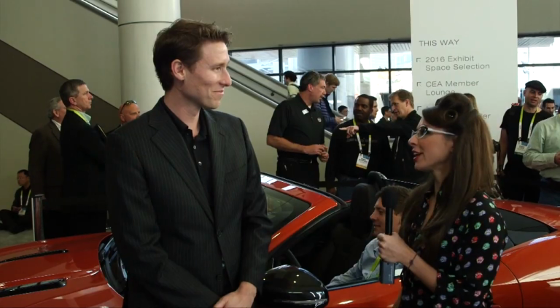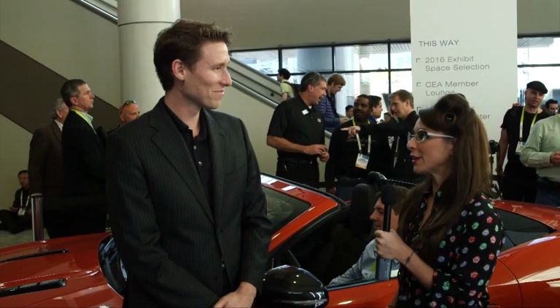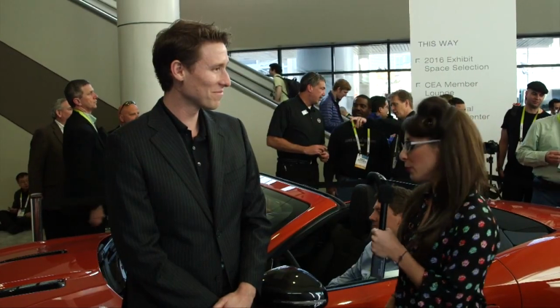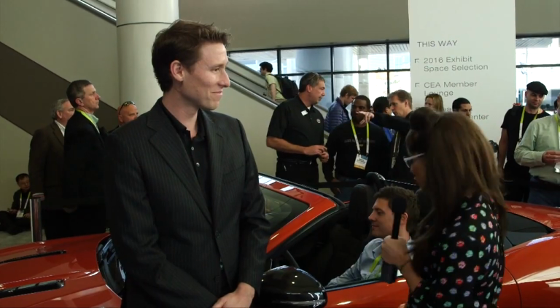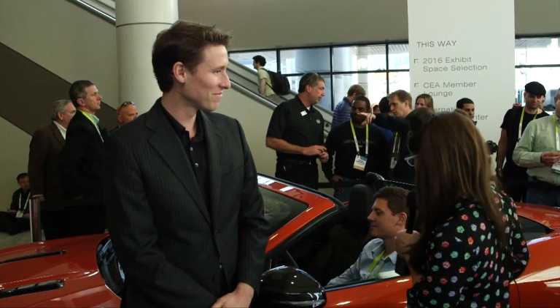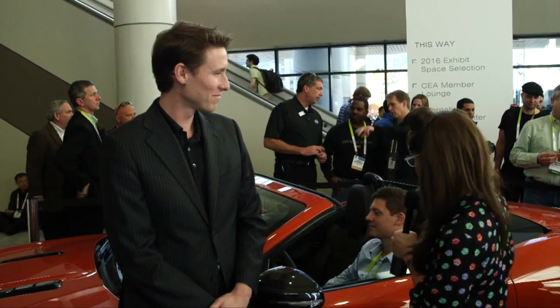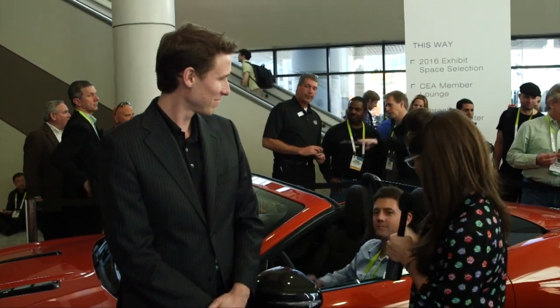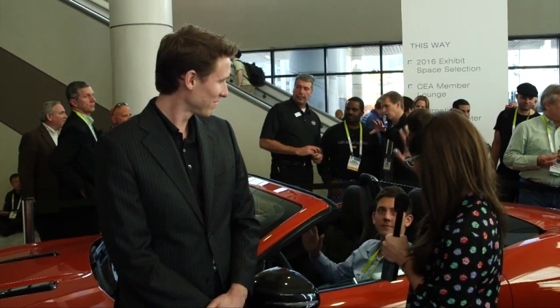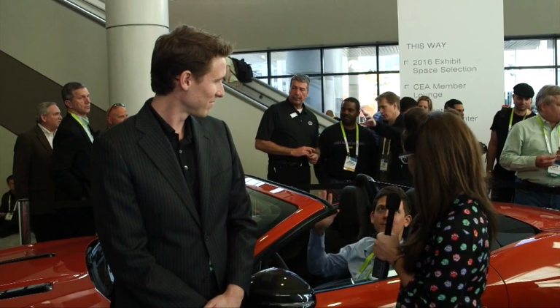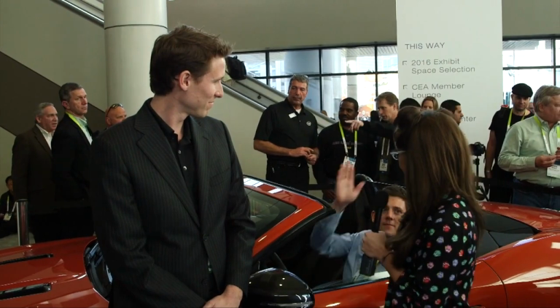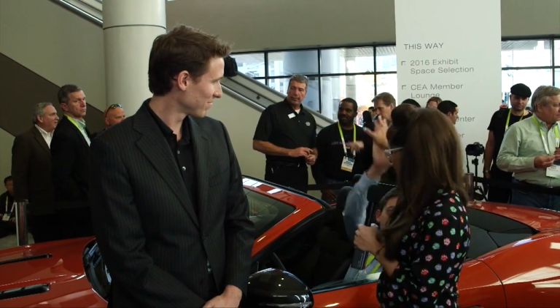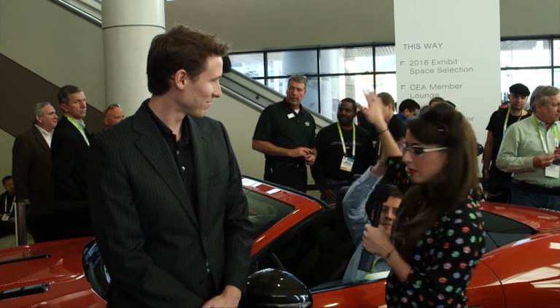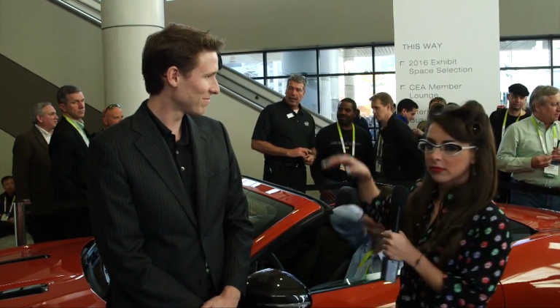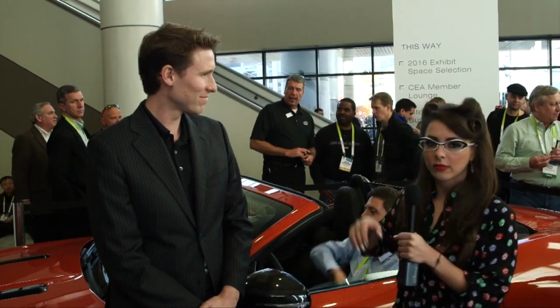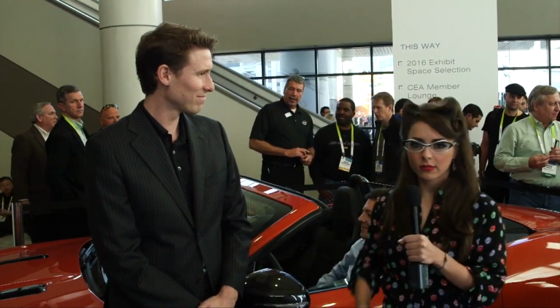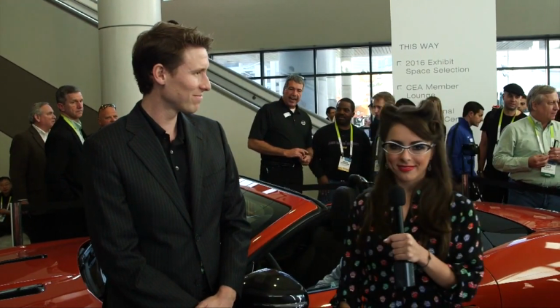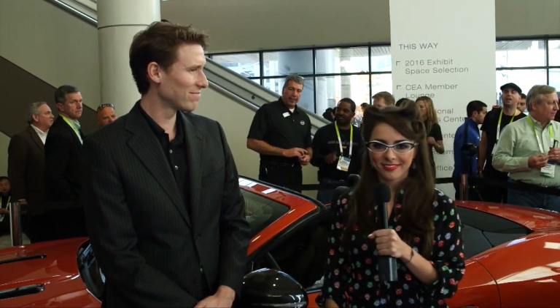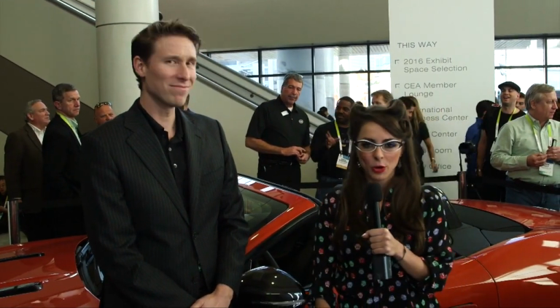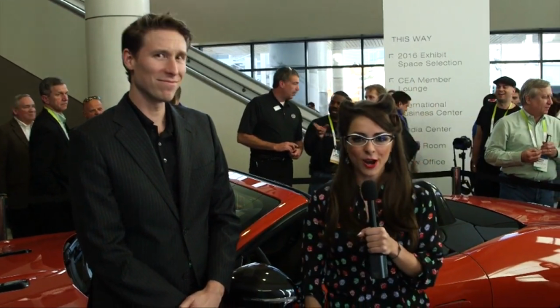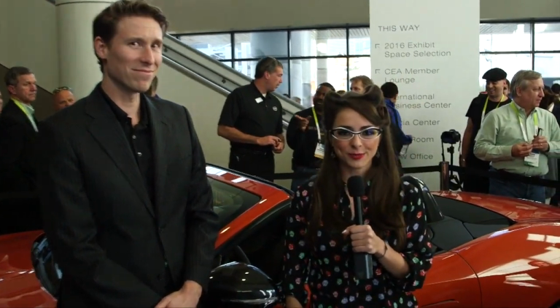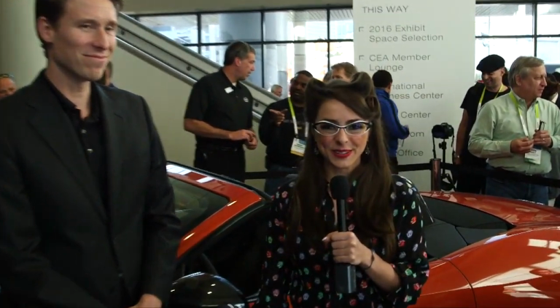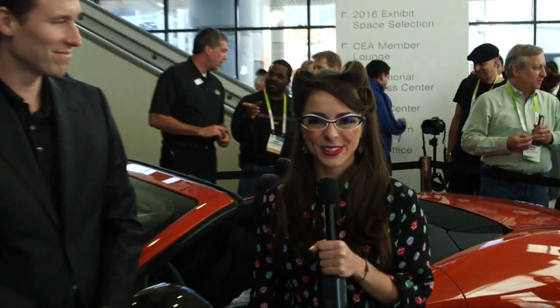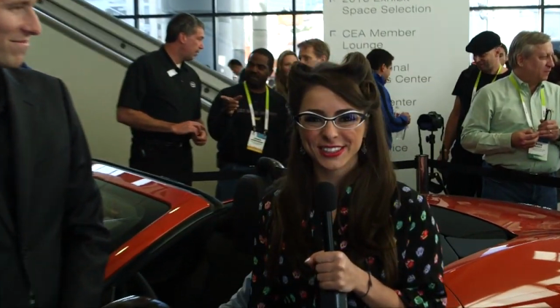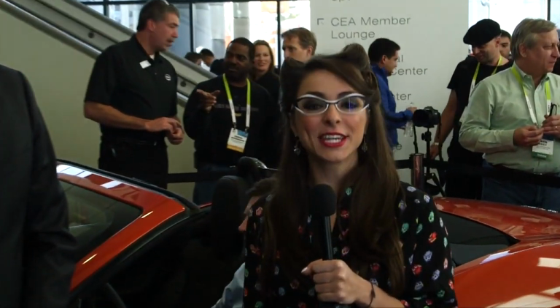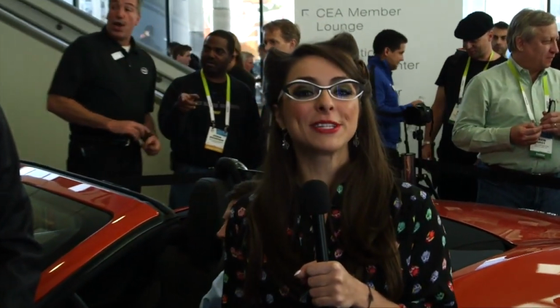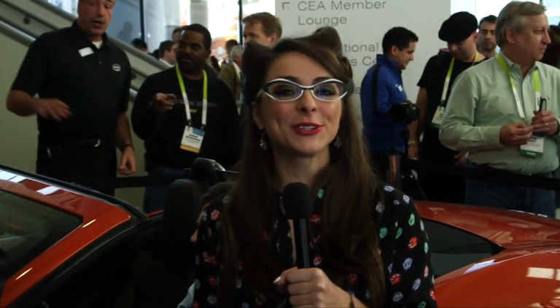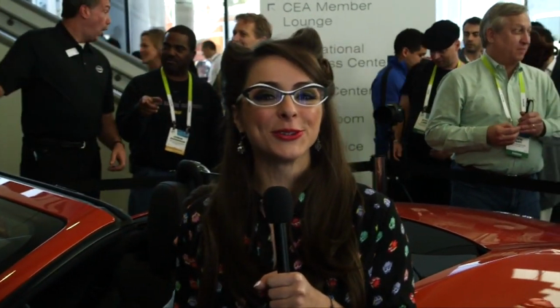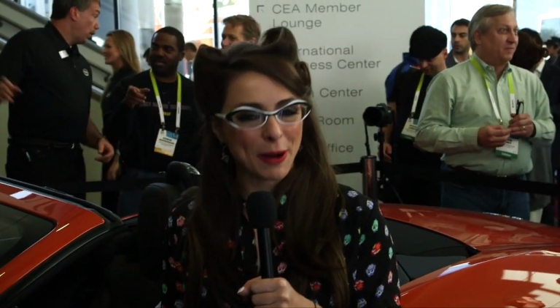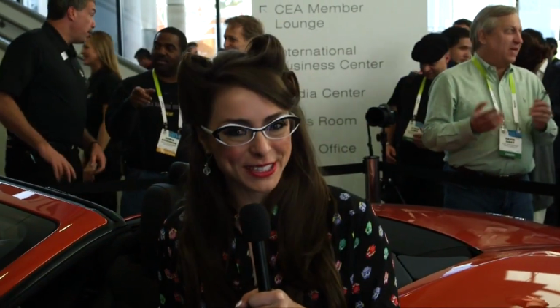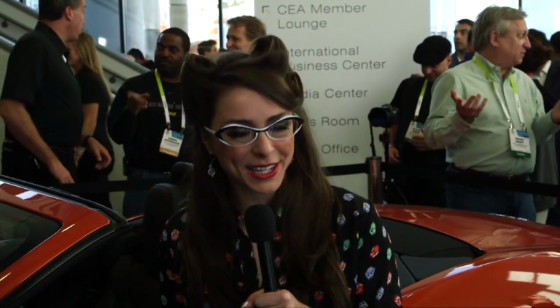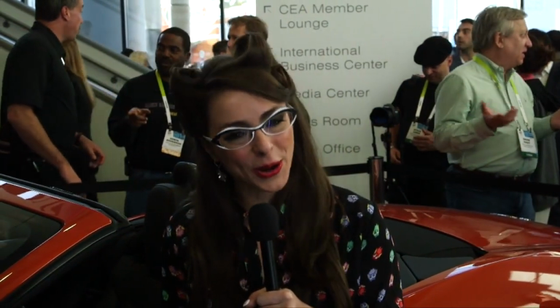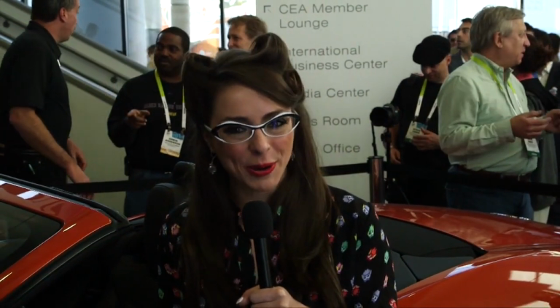All right Nick, thank you so much. For more awesome technologies, keep staying tuned to PopSci.com.